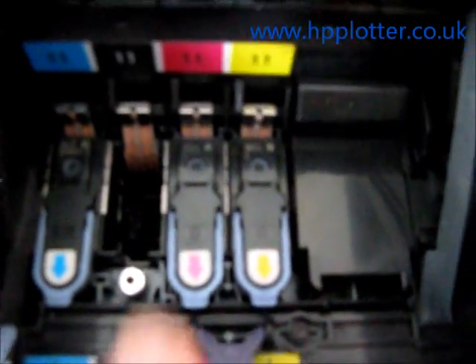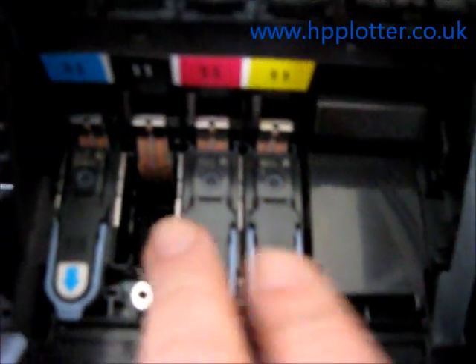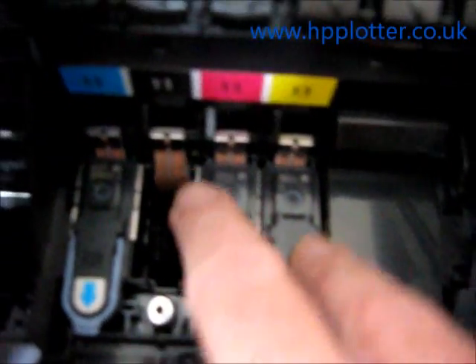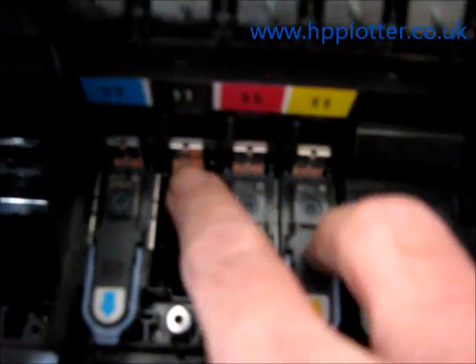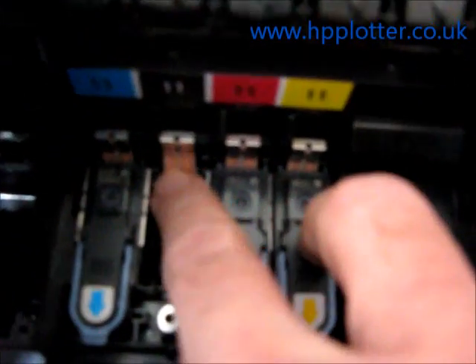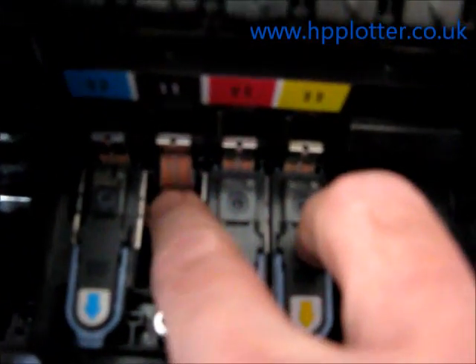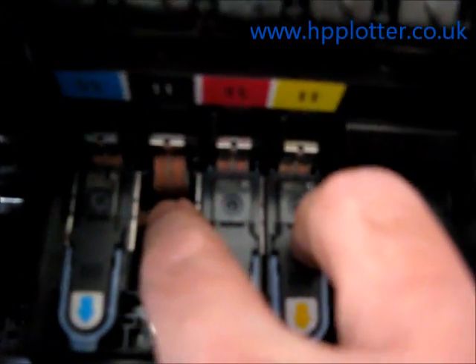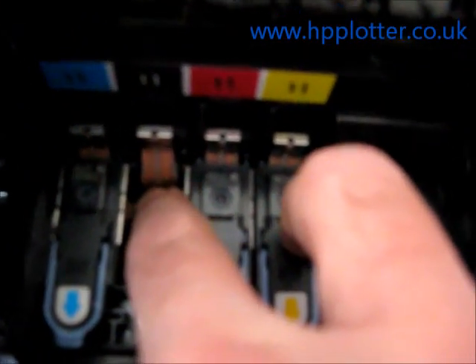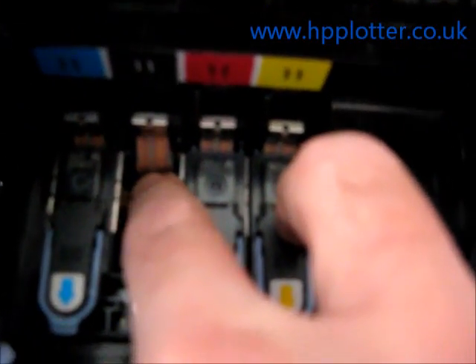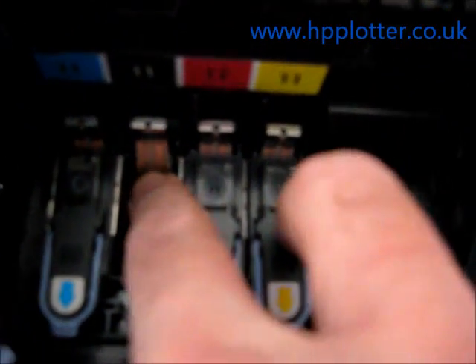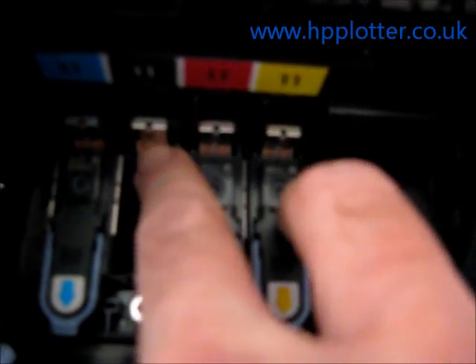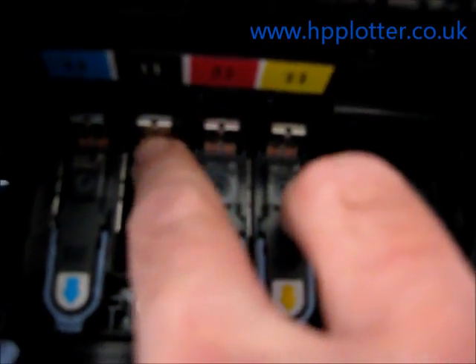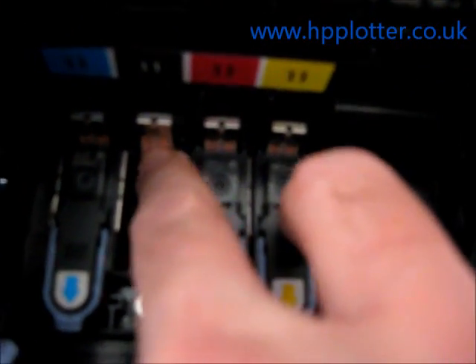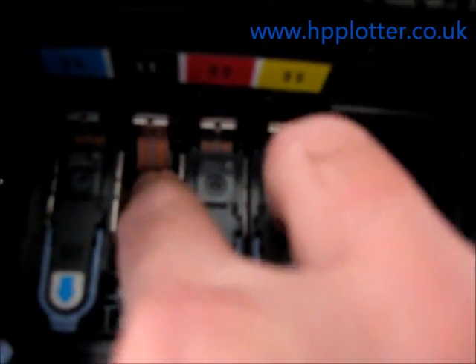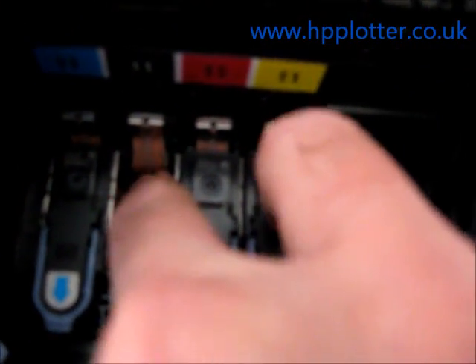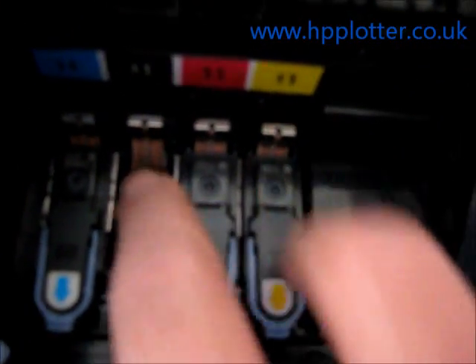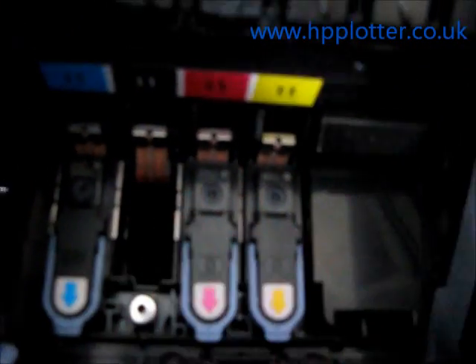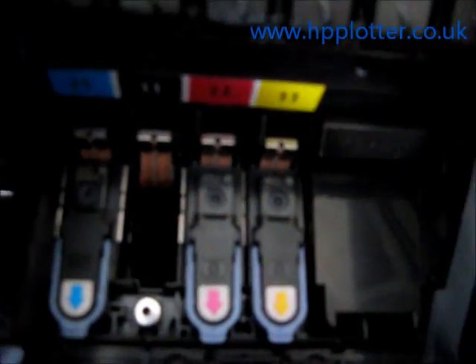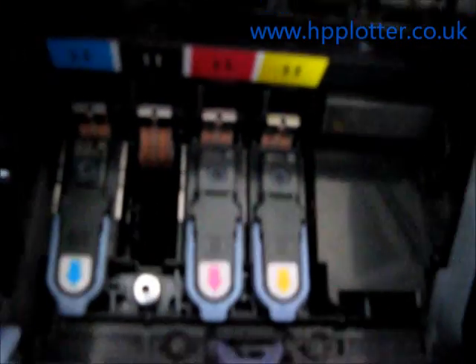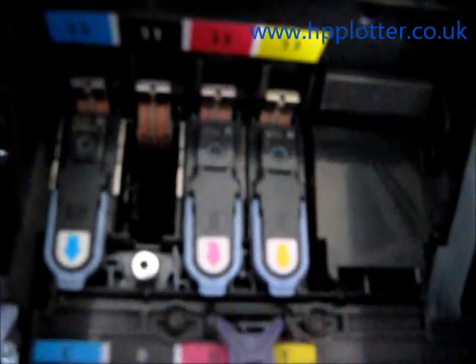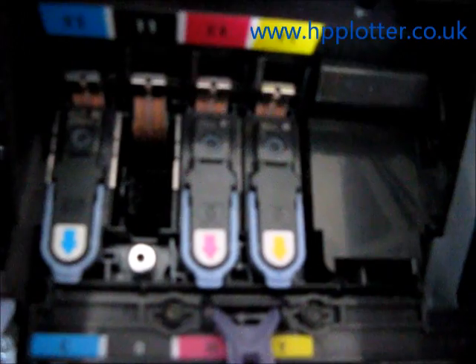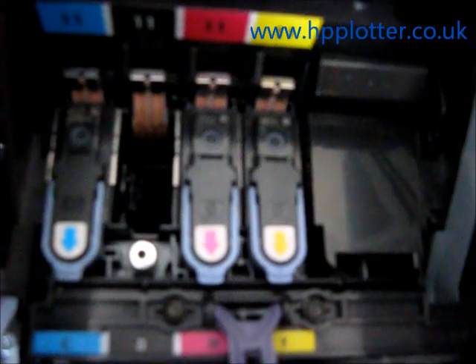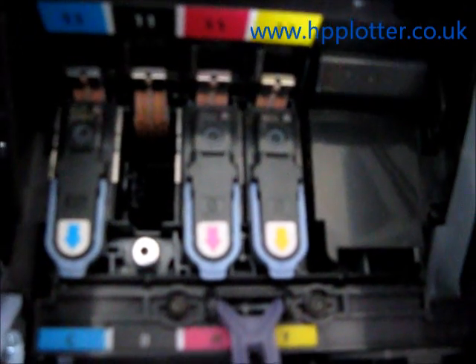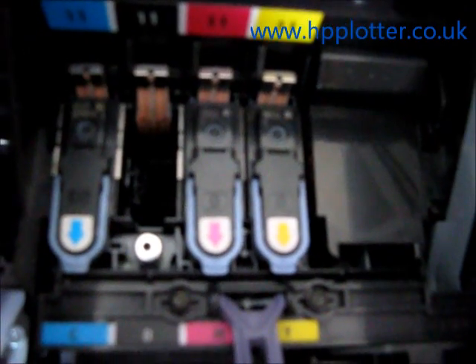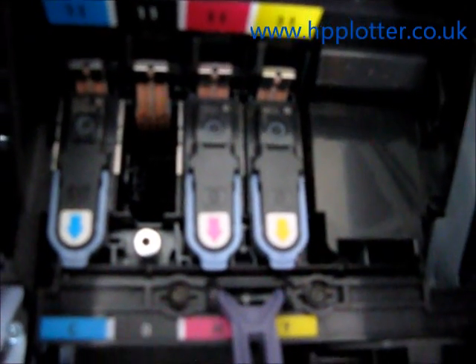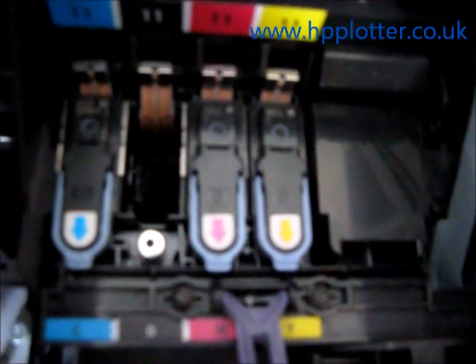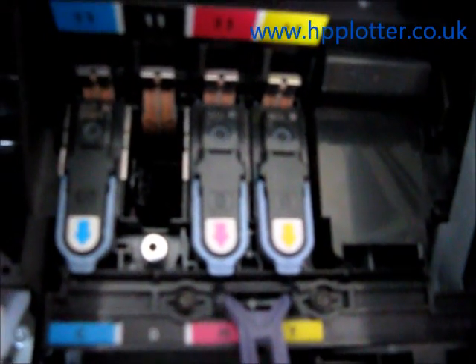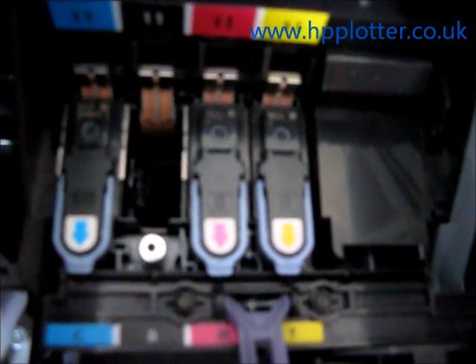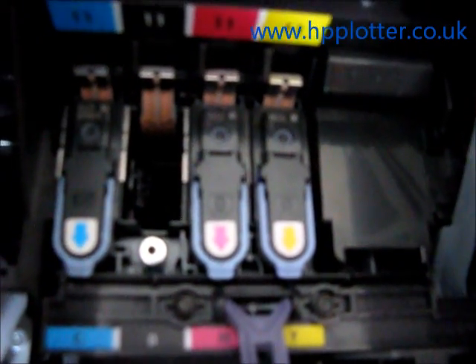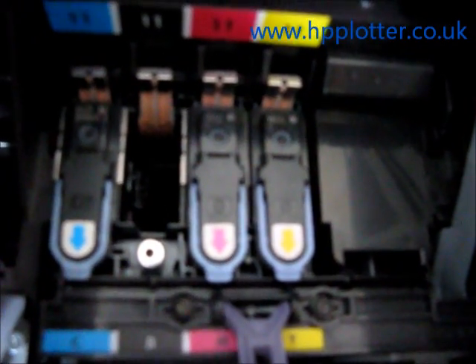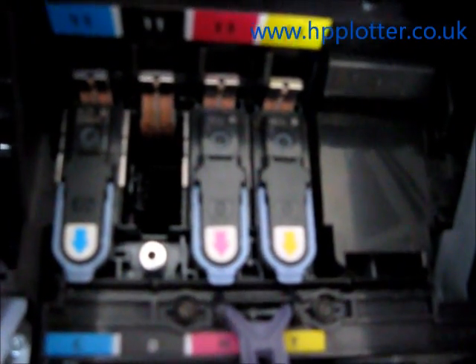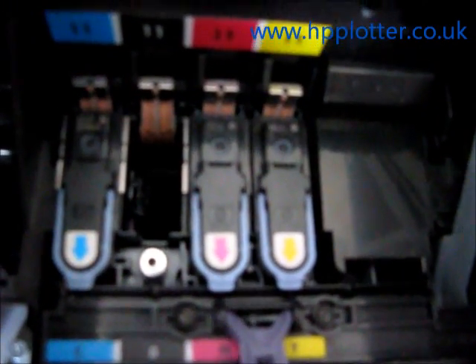Check the condition of the carriage and make sure it's not covered in ink down there. If it is, get a lint-free cloth and just give it a very light clean.